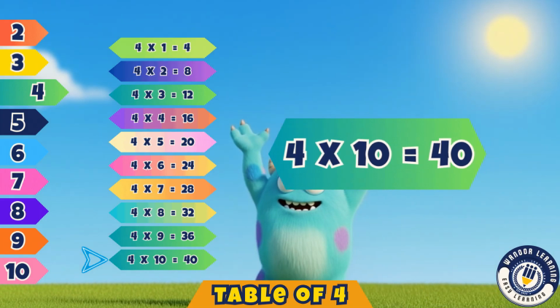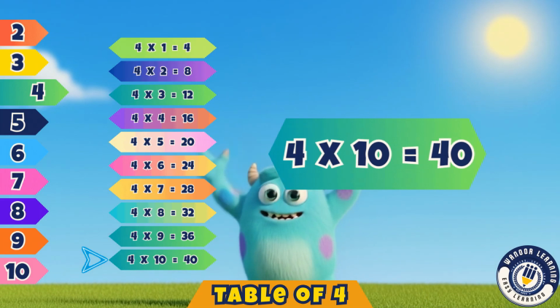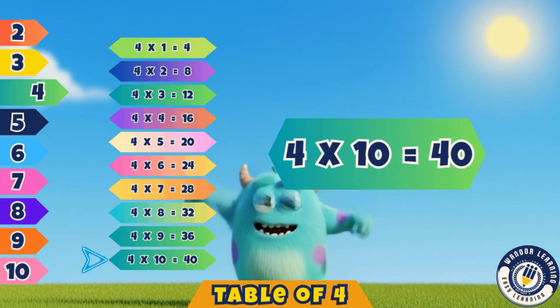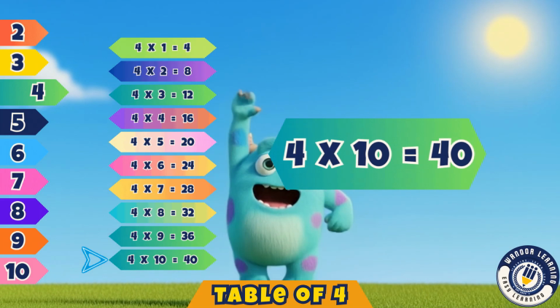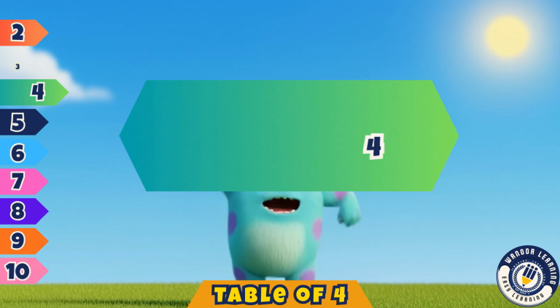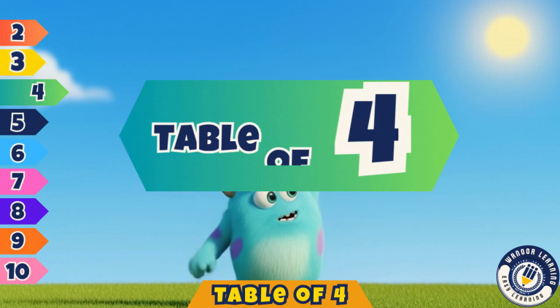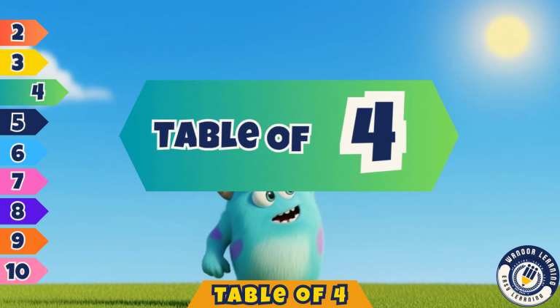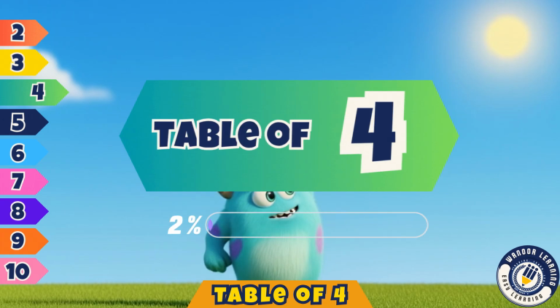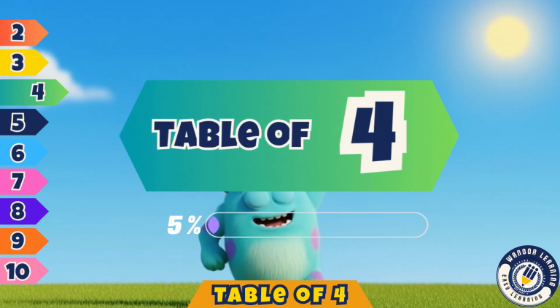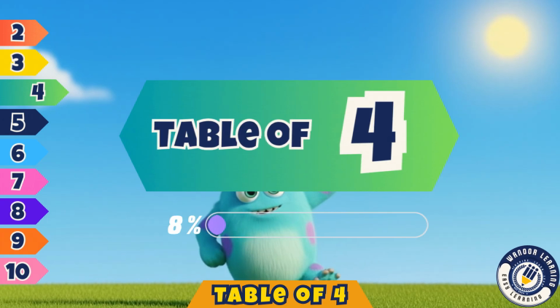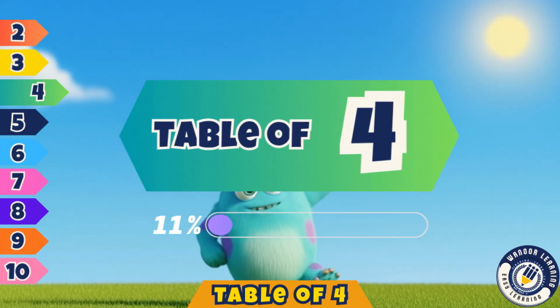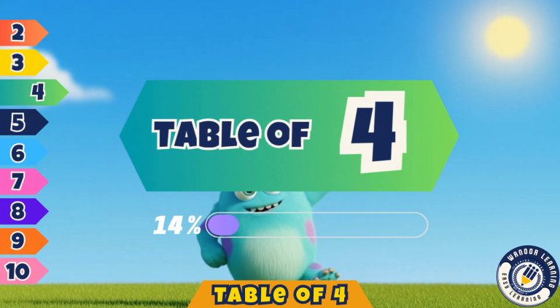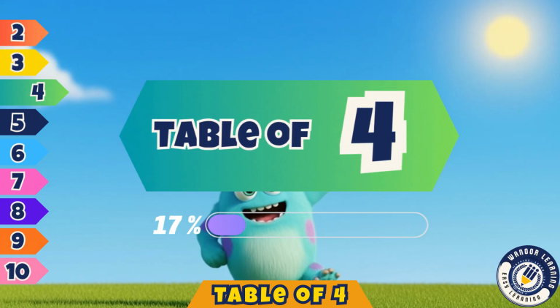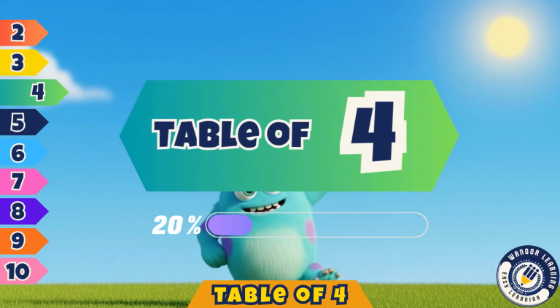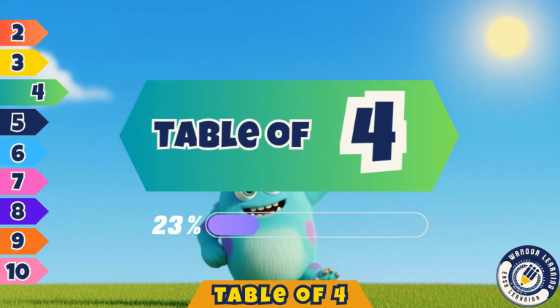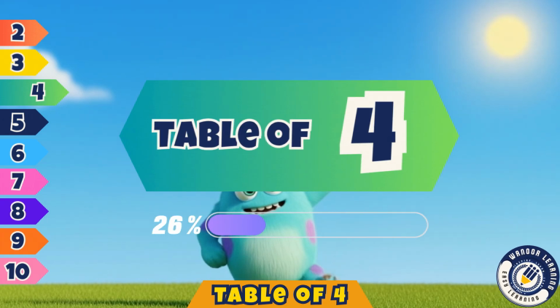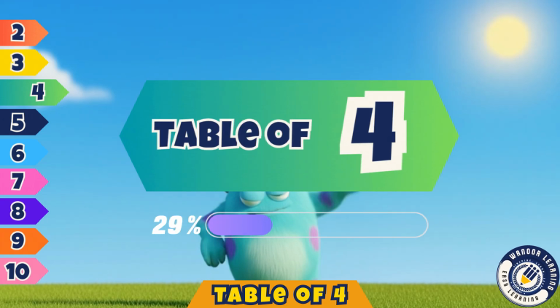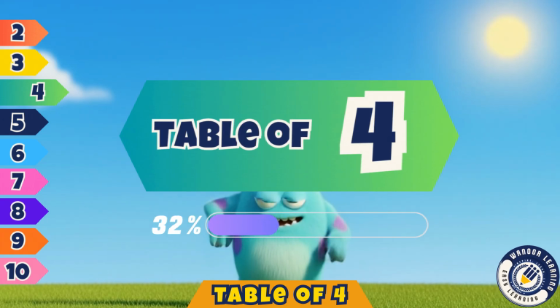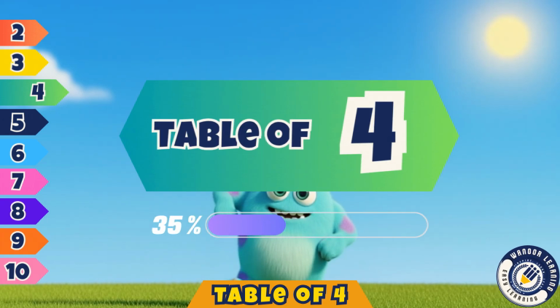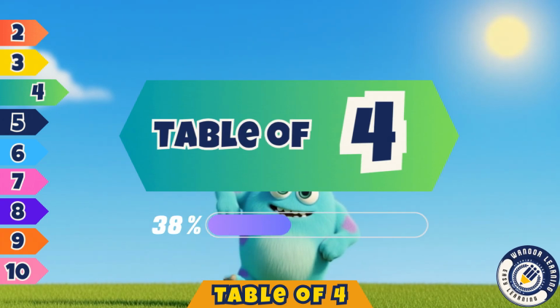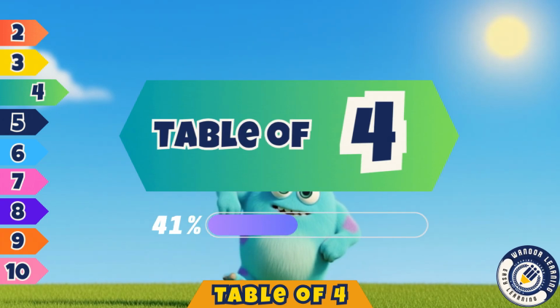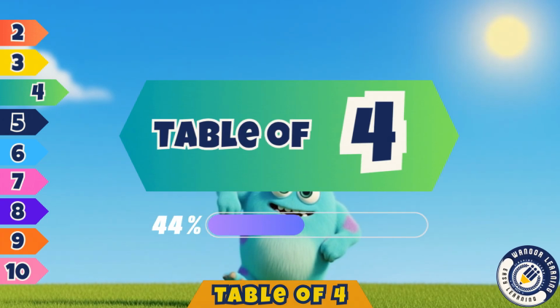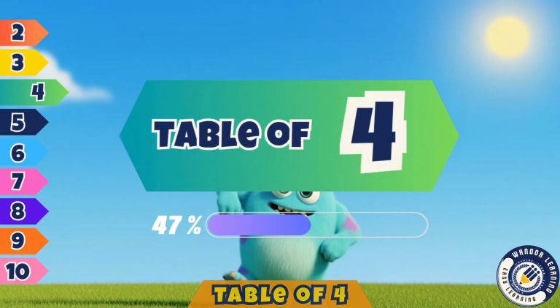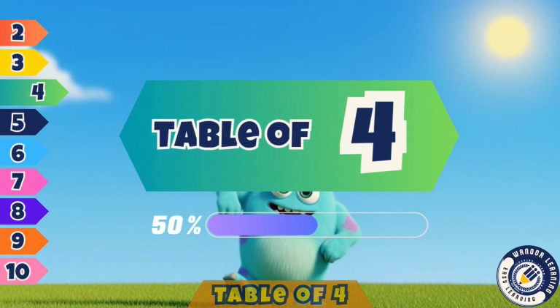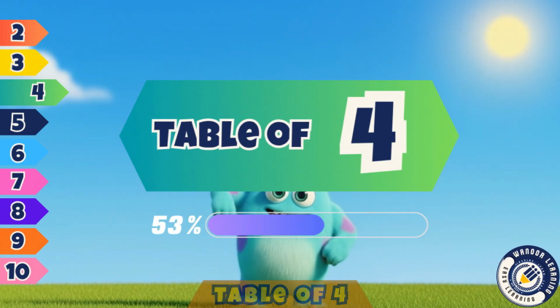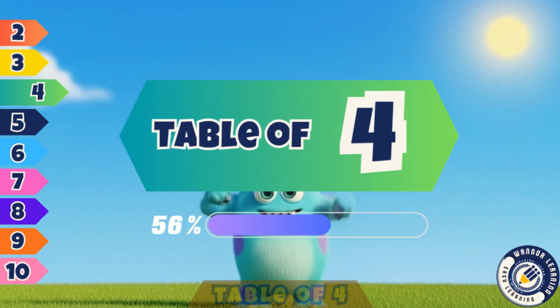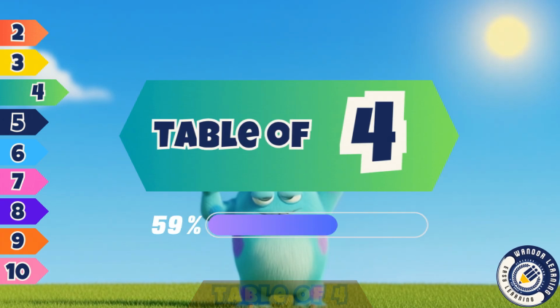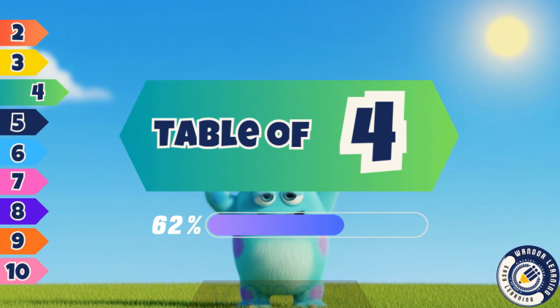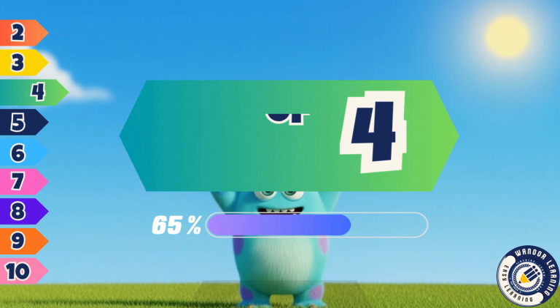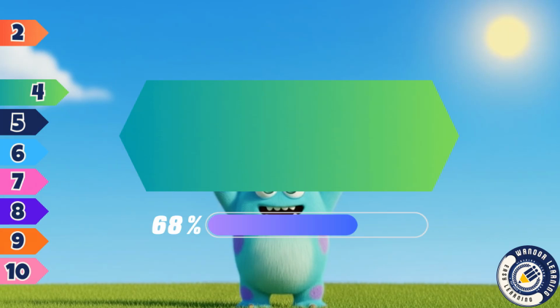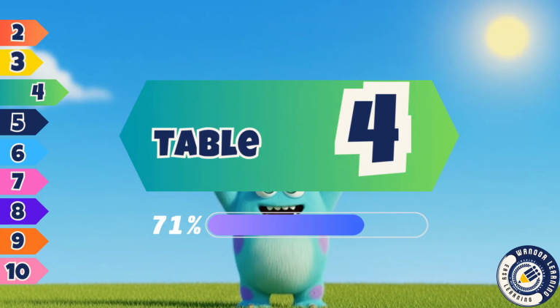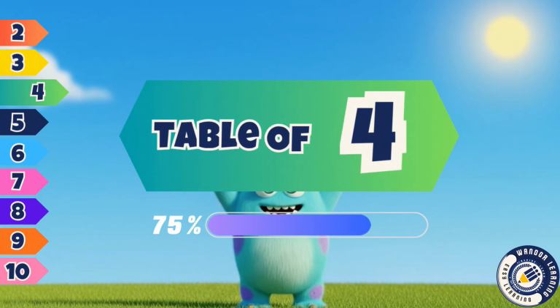Well done, kids, you sang once more. Now you've learned the table of four.